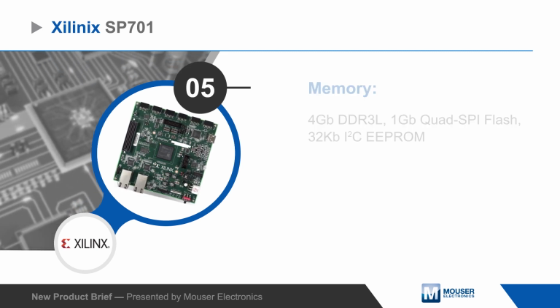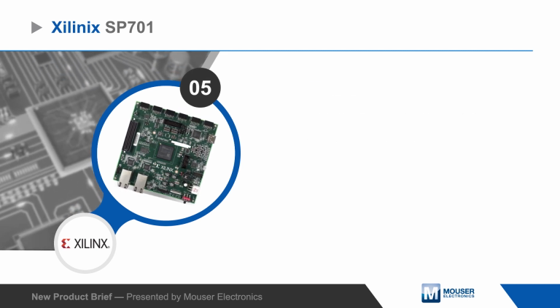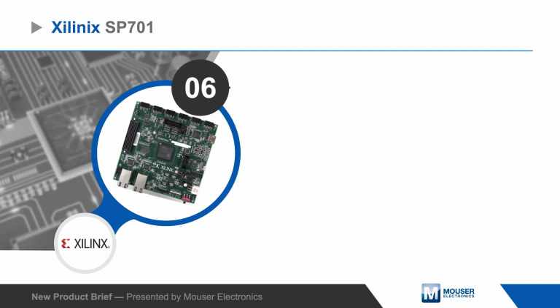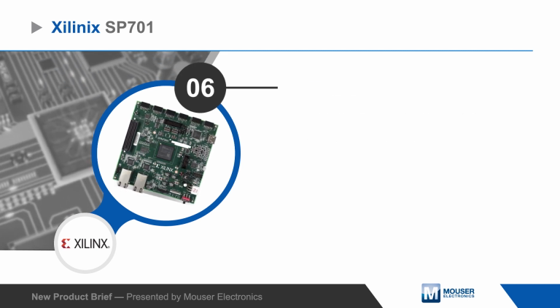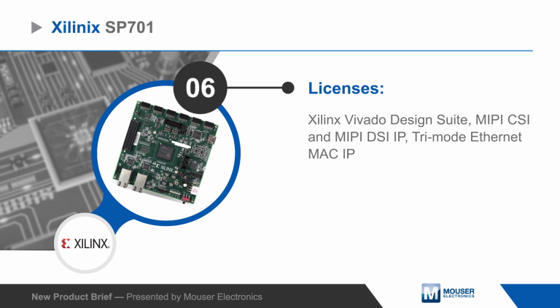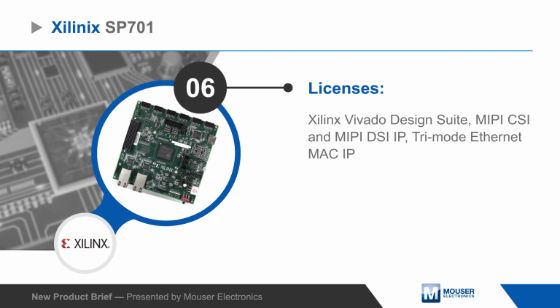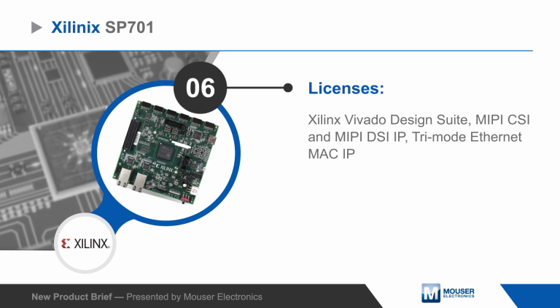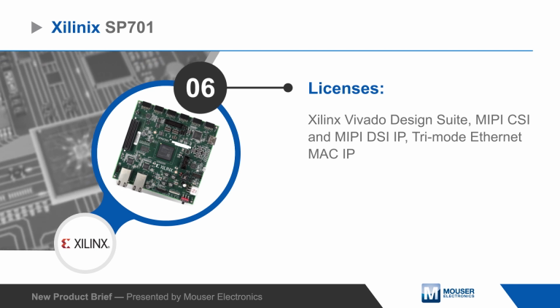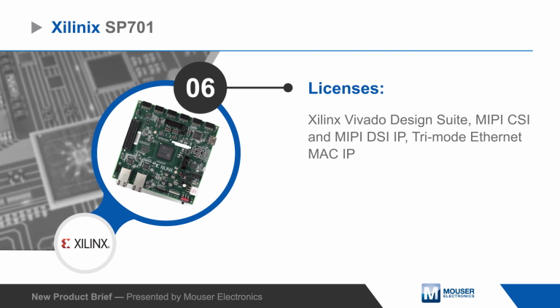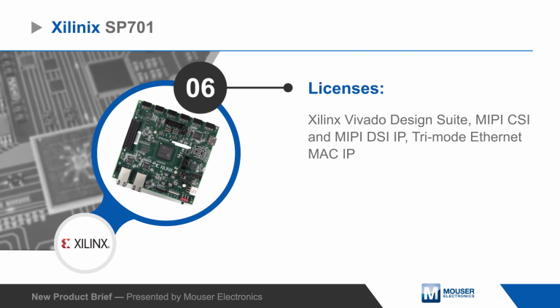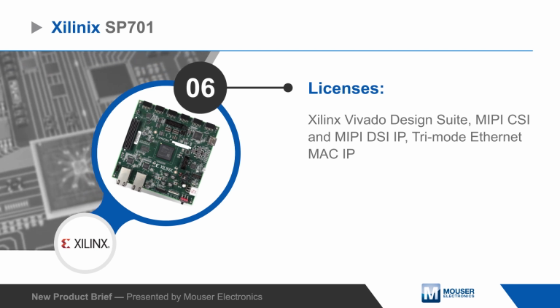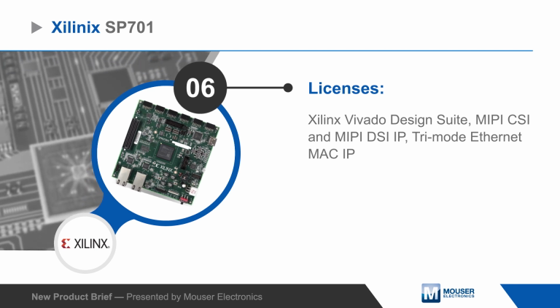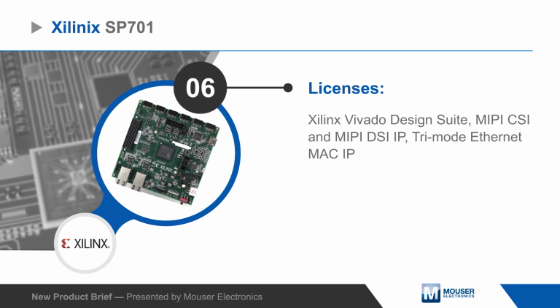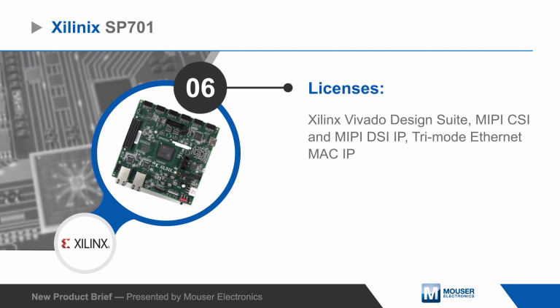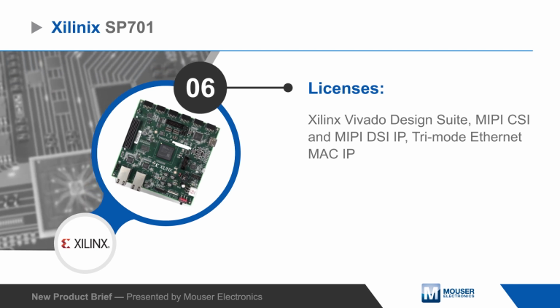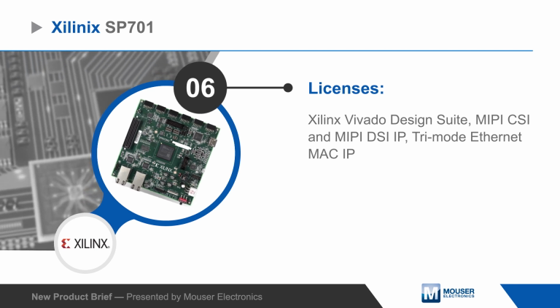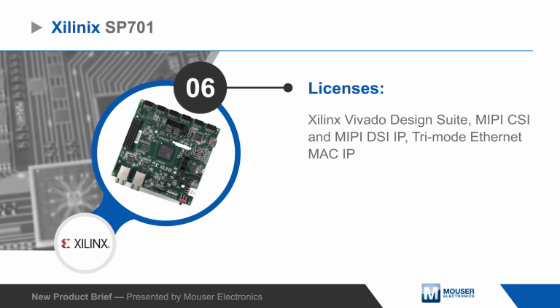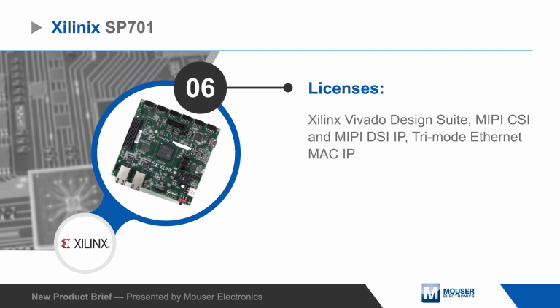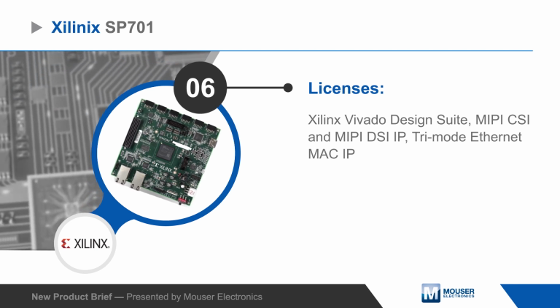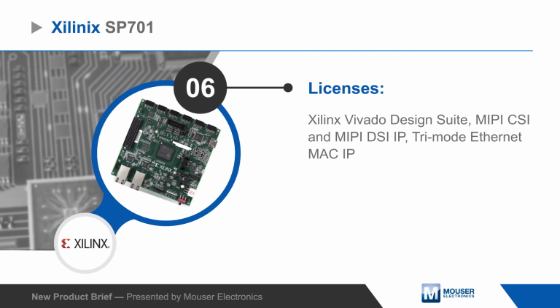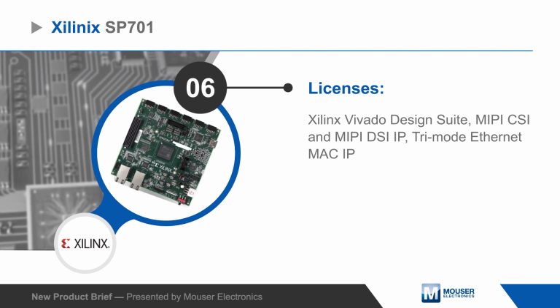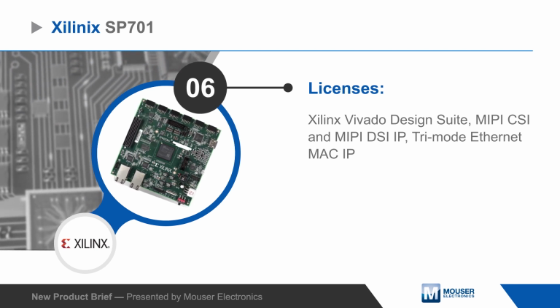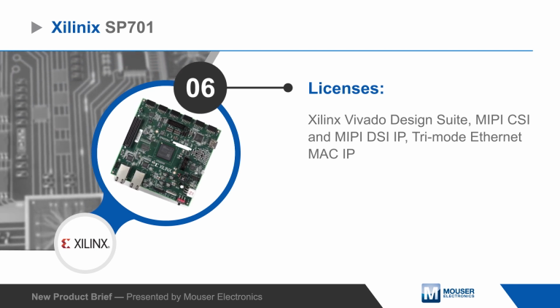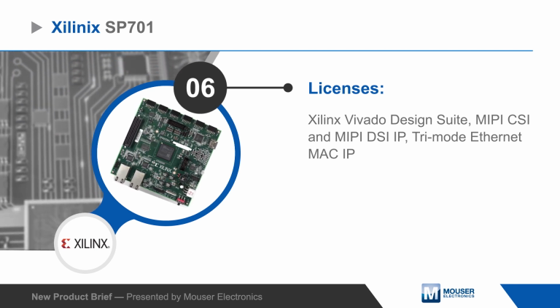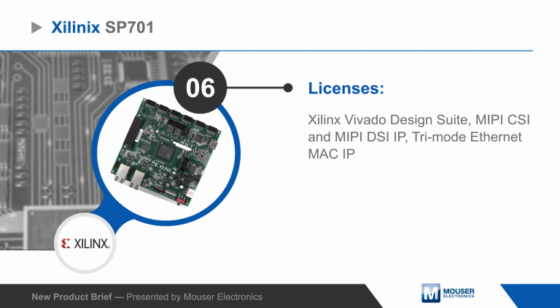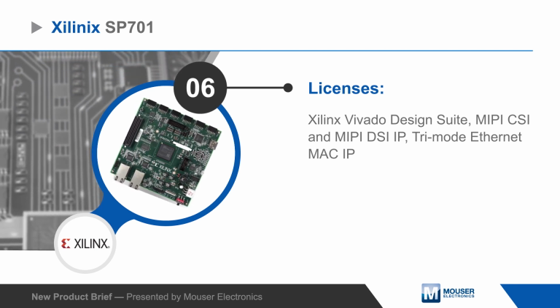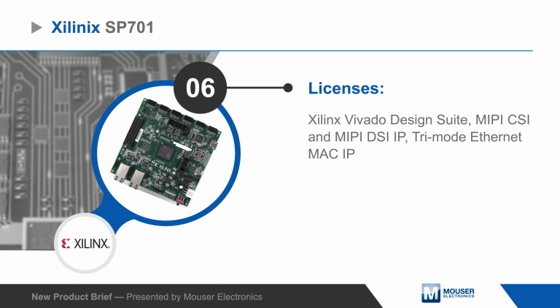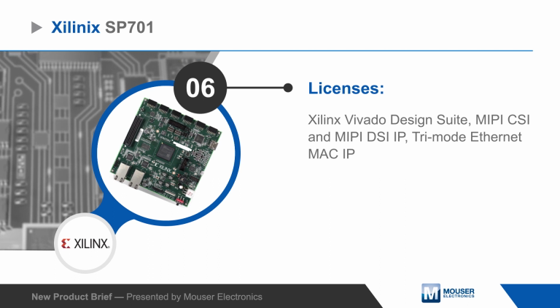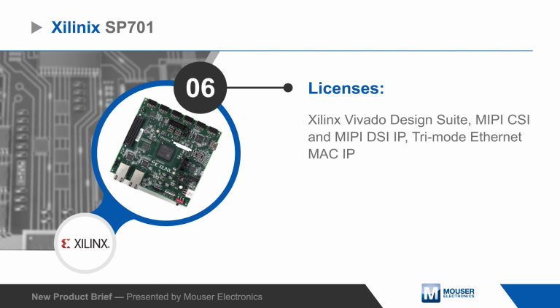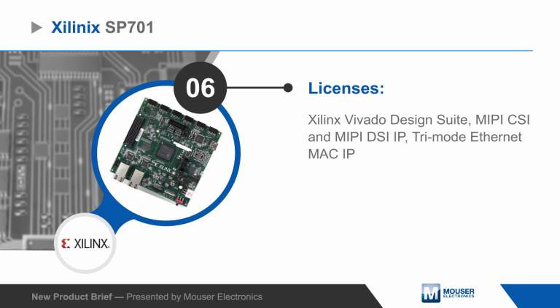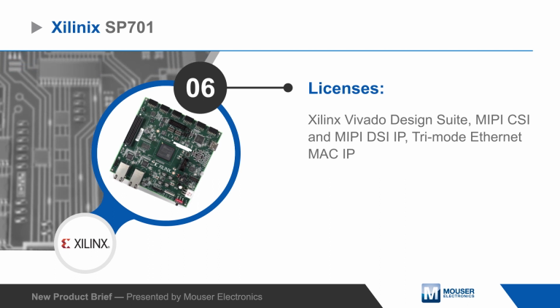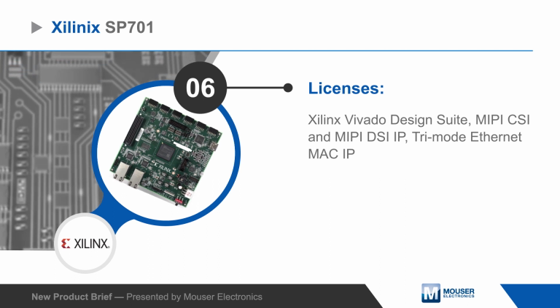The kit includes a Xilinx Vivado Design Suite license and various IP licenses, and is also supported by the Xilinx SDK and PetaLinux tools.